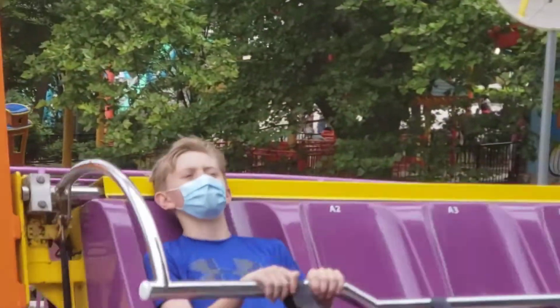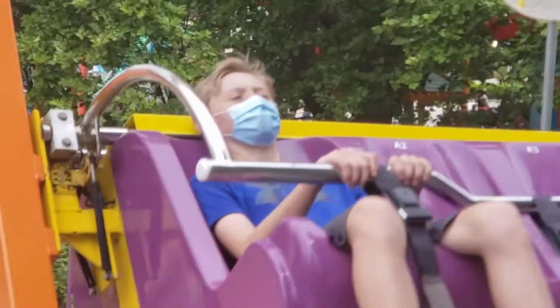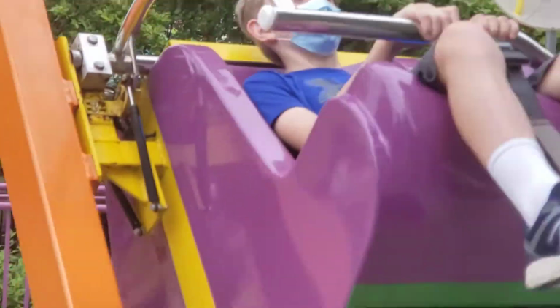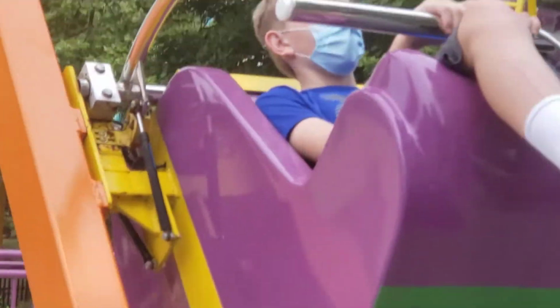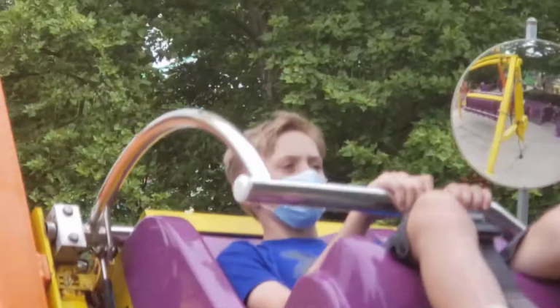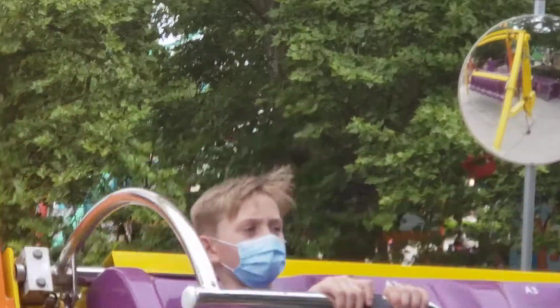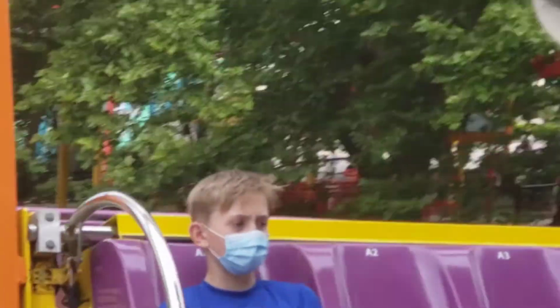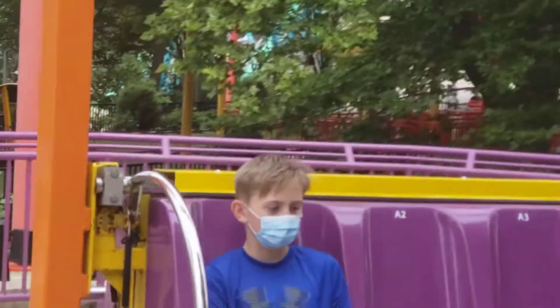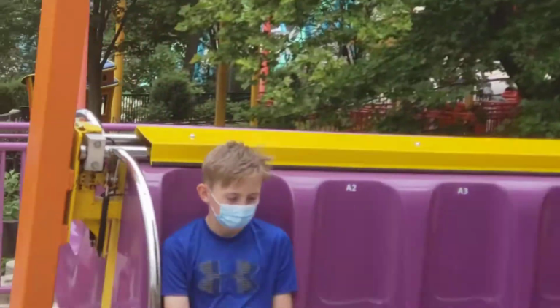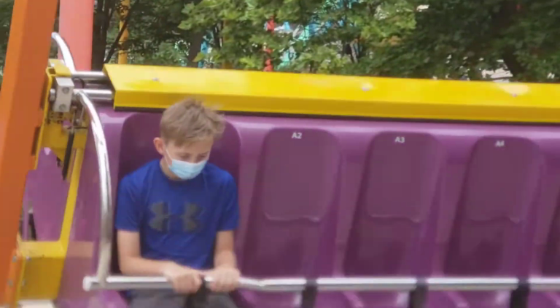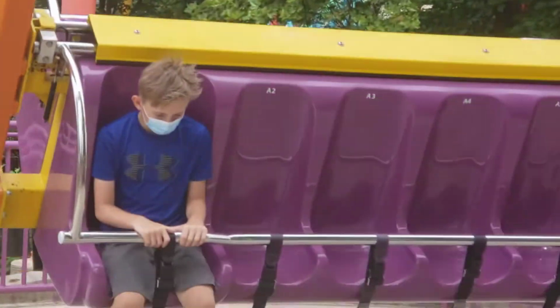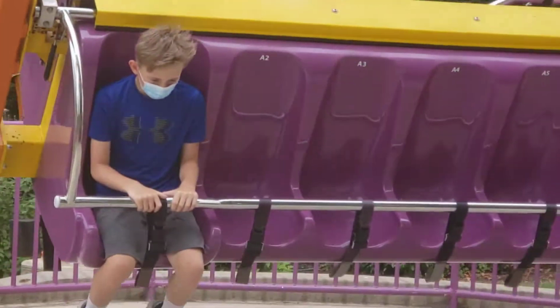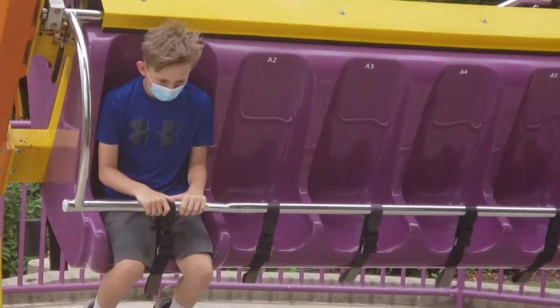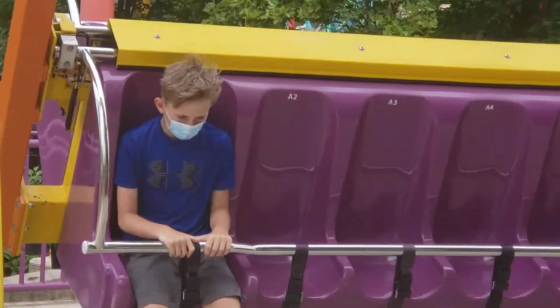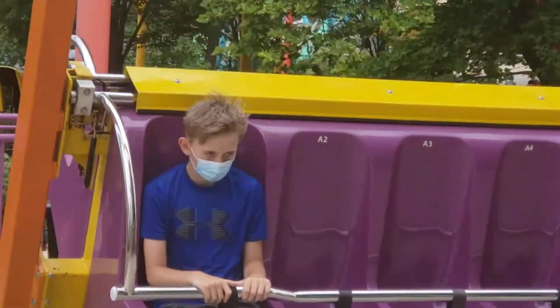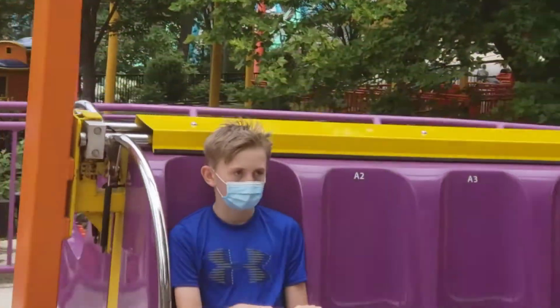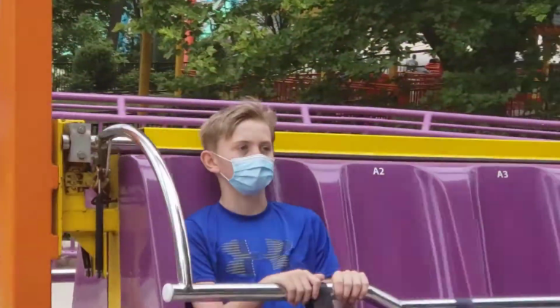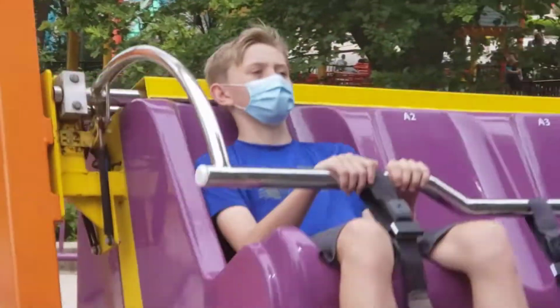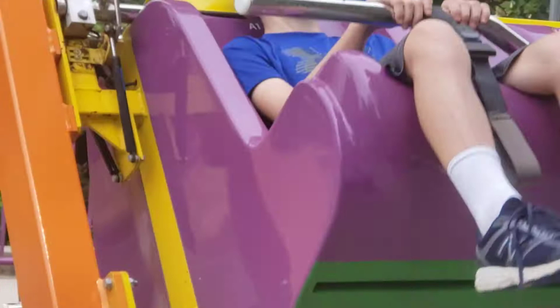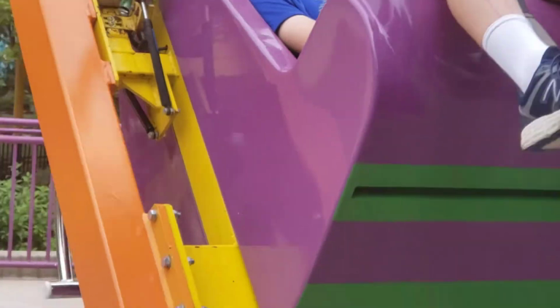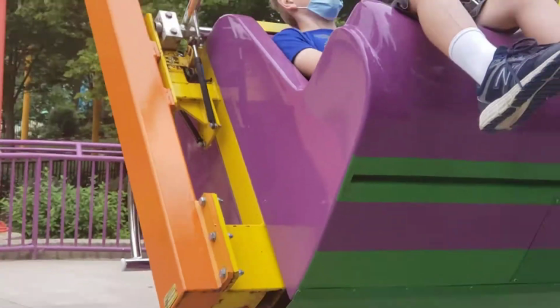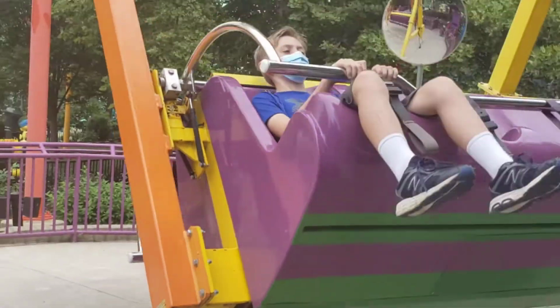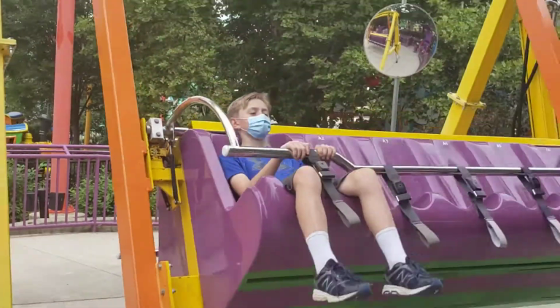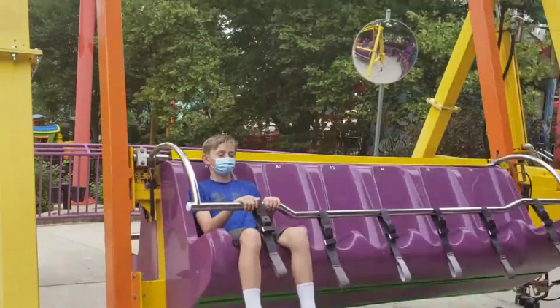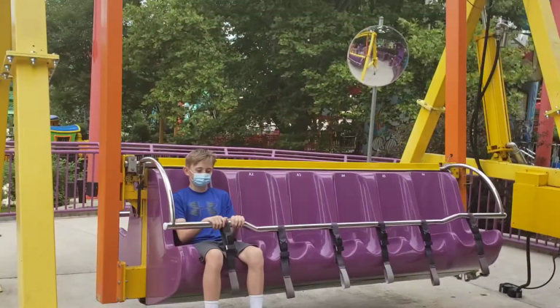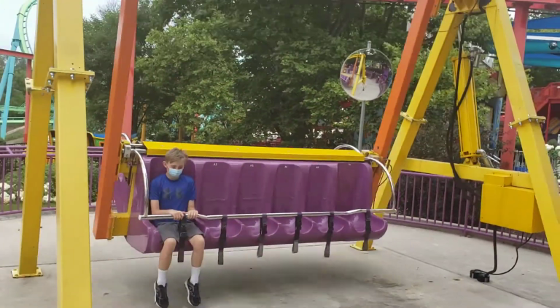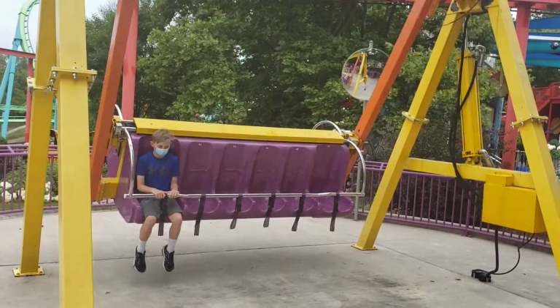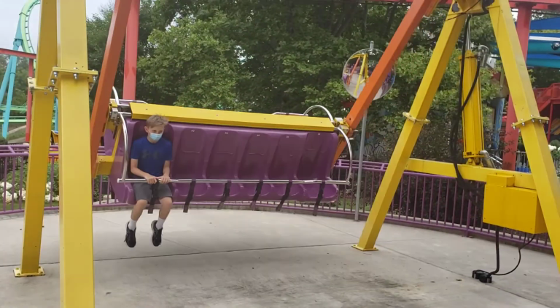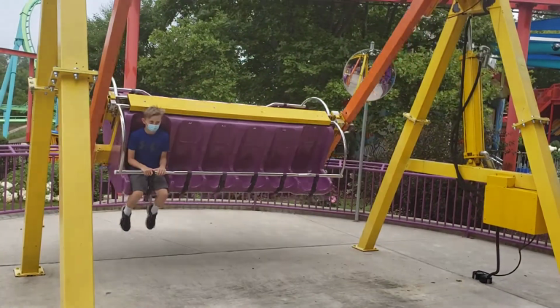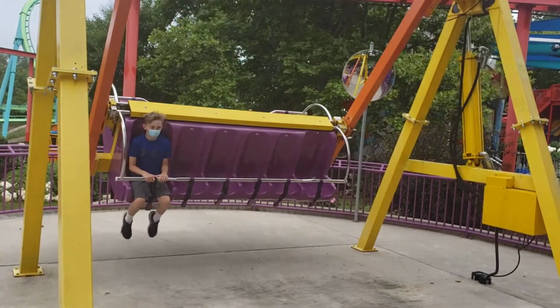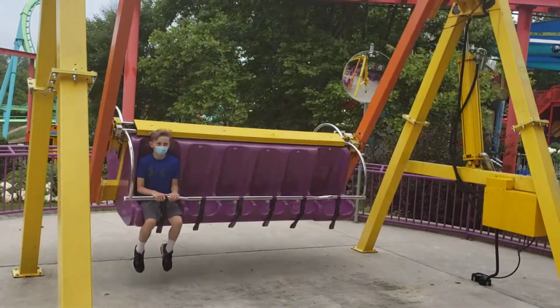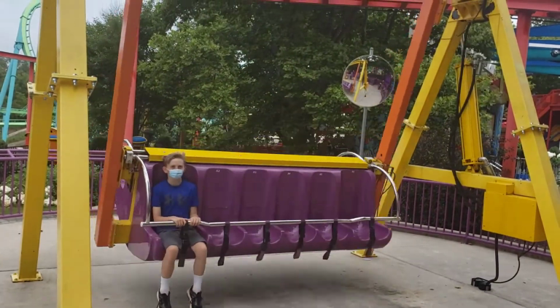Welcome to the swoops and loops of Woodstock Sprint. Once seated, fasten your seatbelt and make sure you are properly seated and restrained before the ride begins.